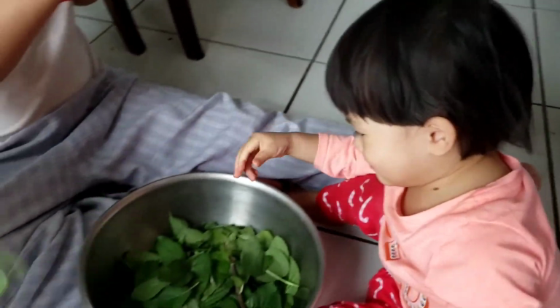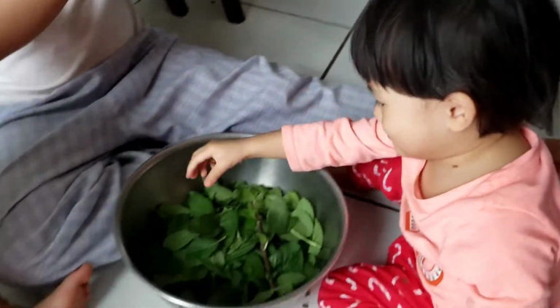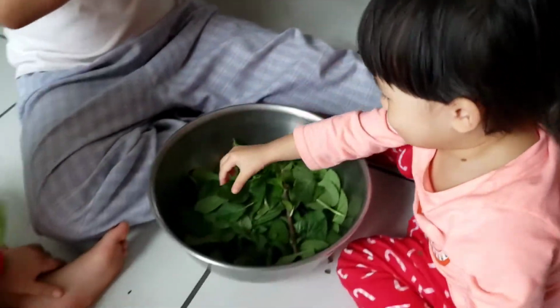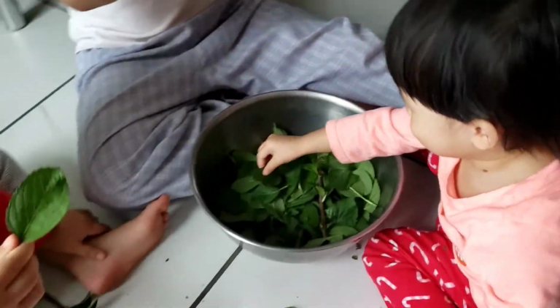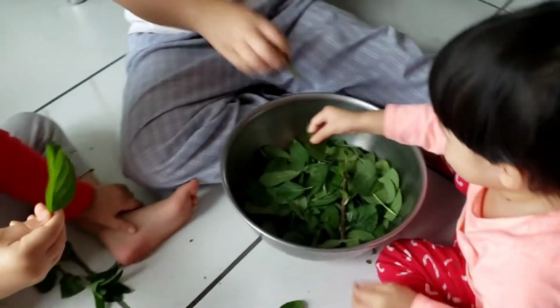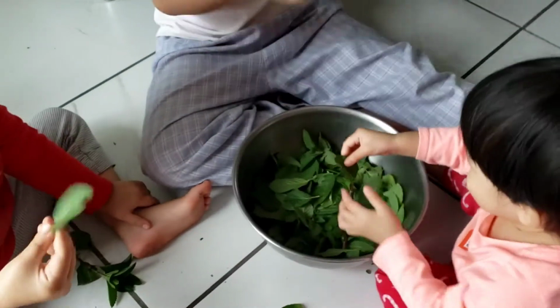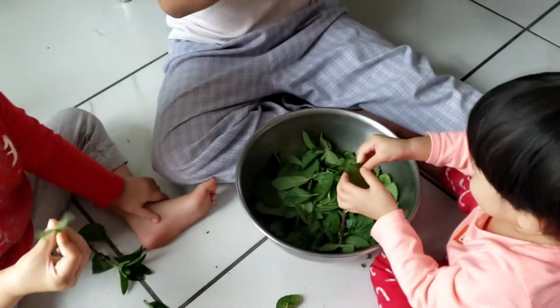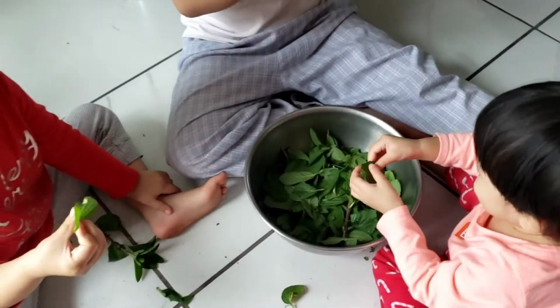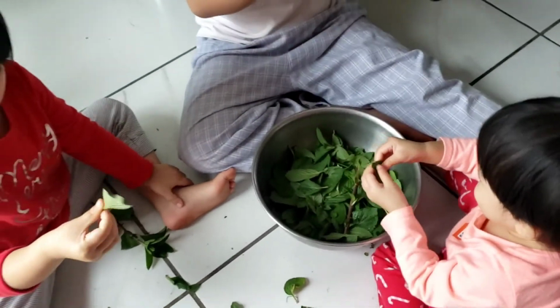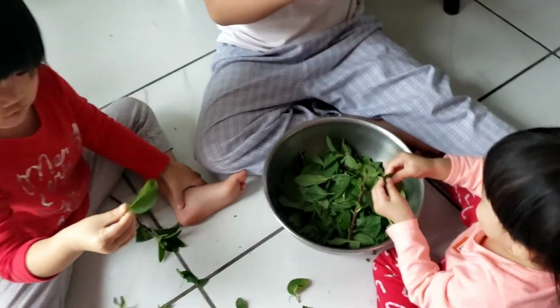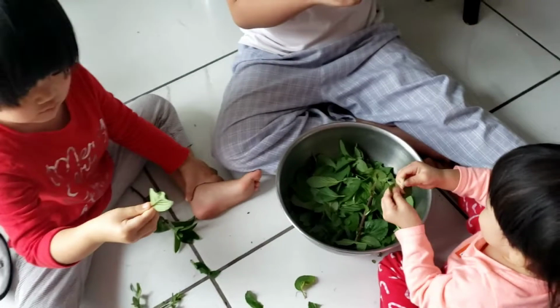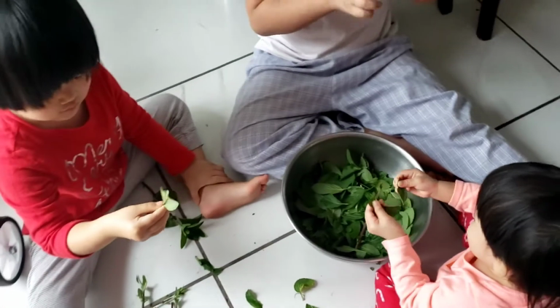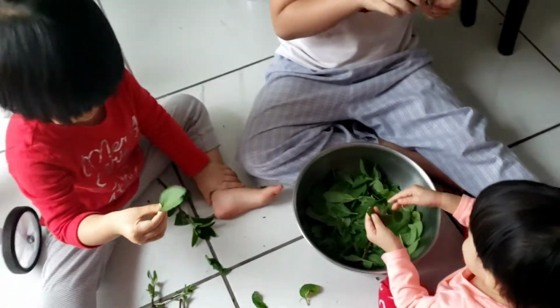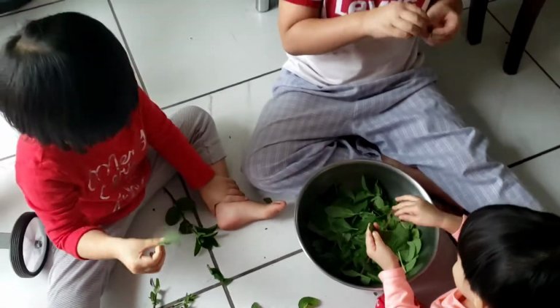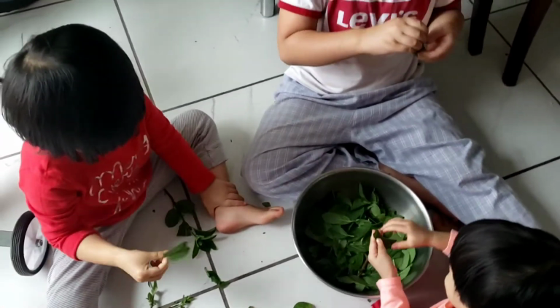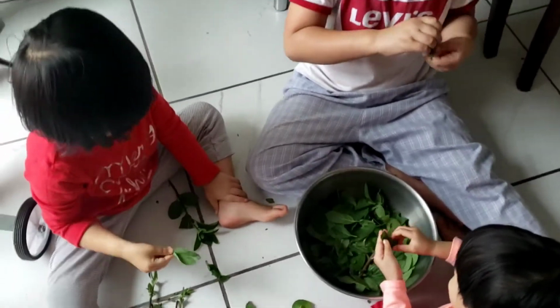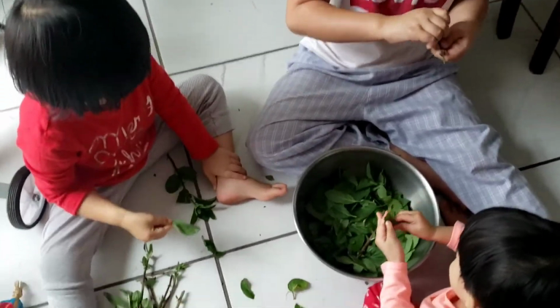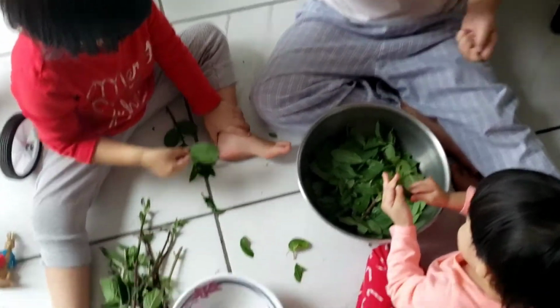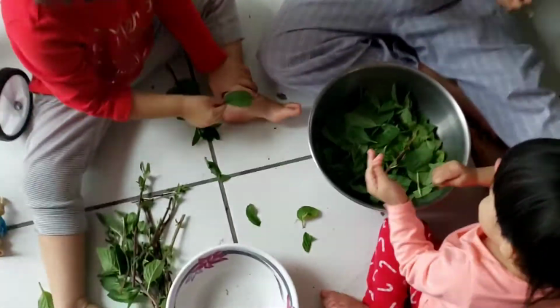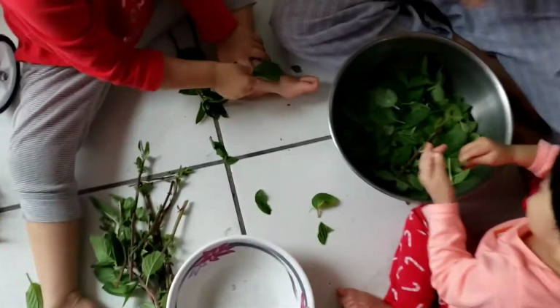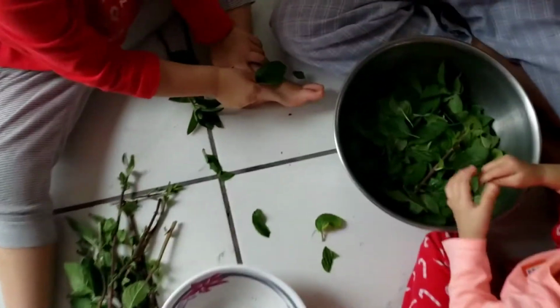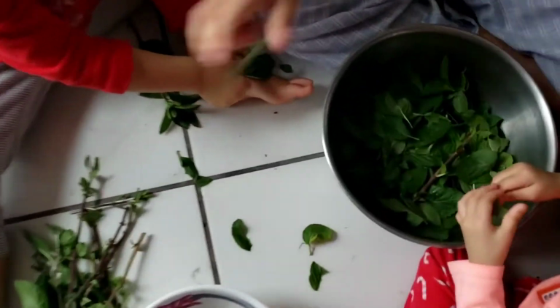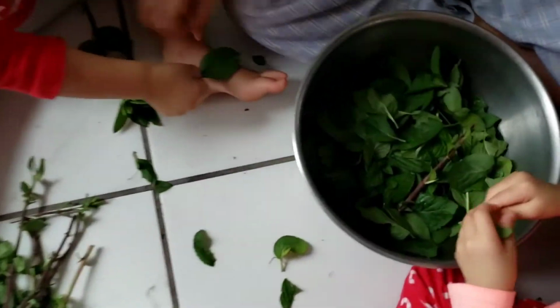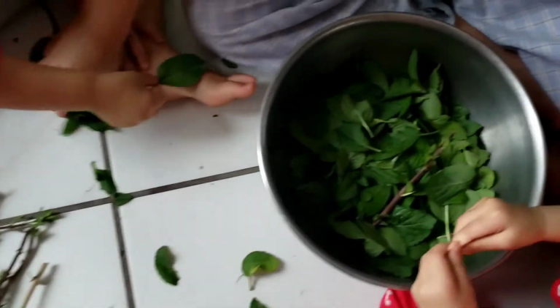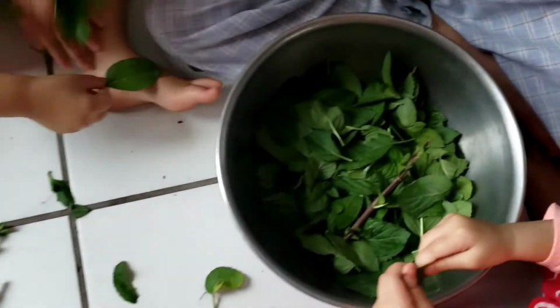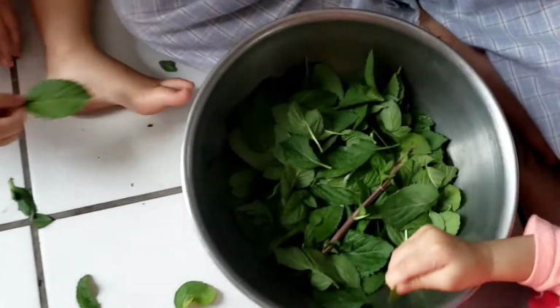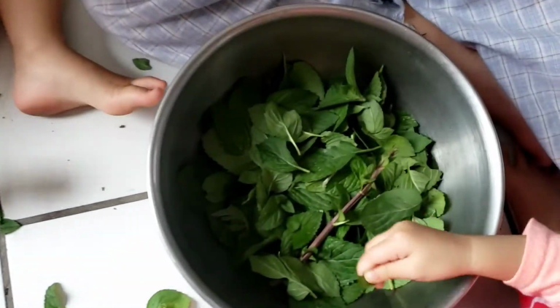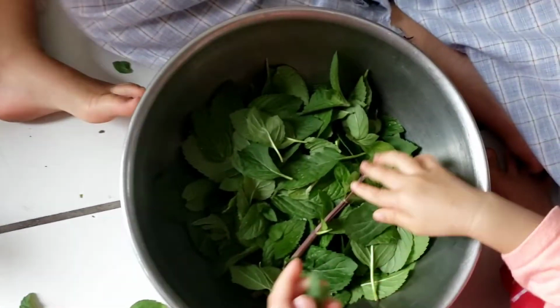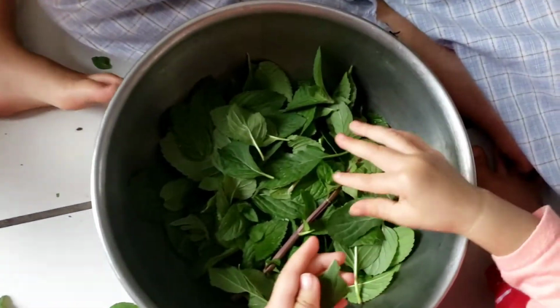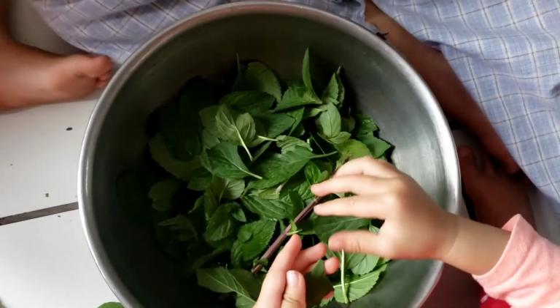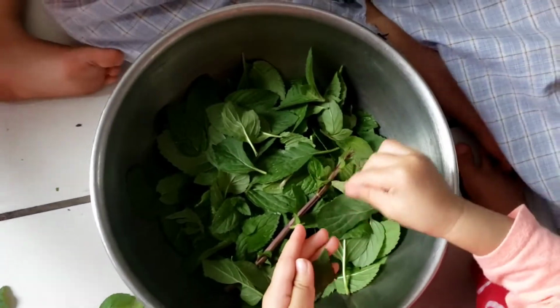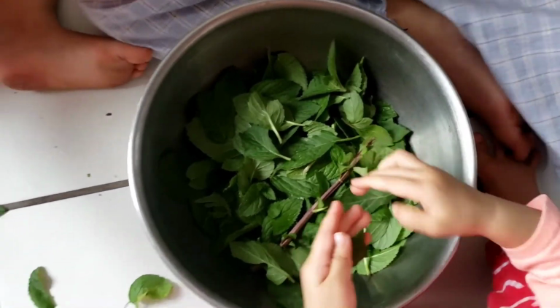What are the leaves right now? That's how you pluck mint leaves. See that?